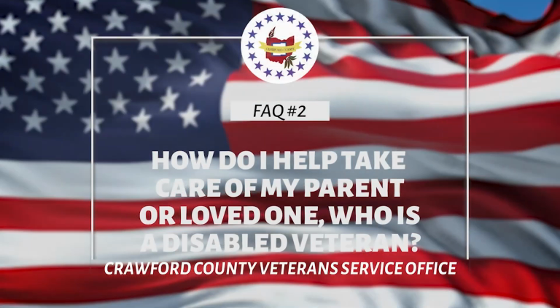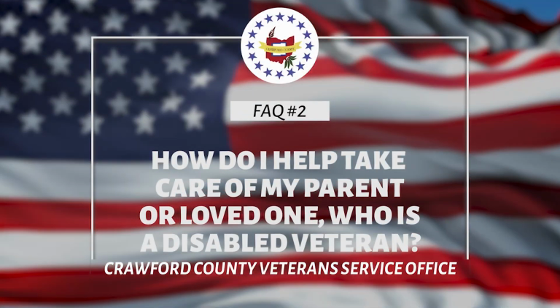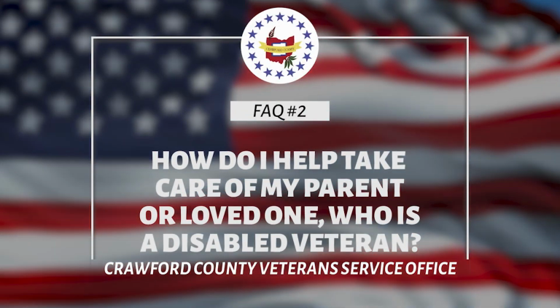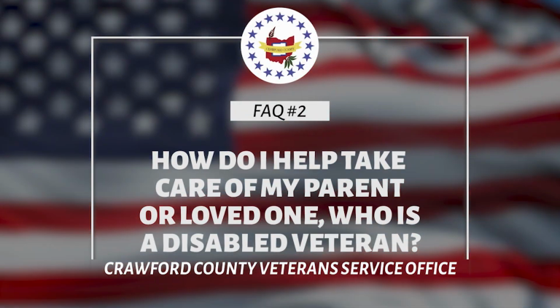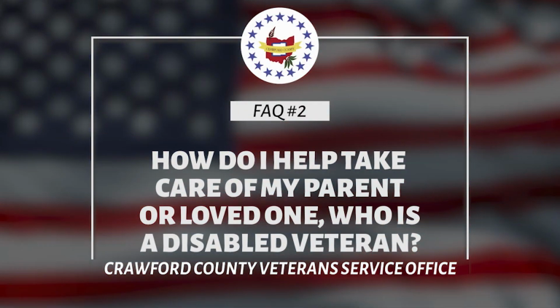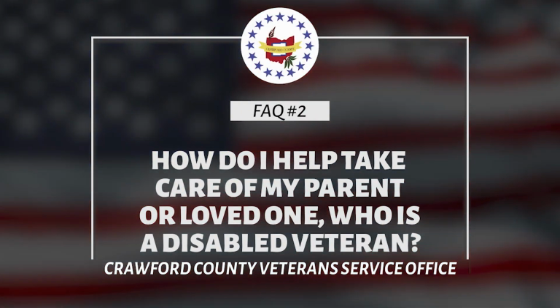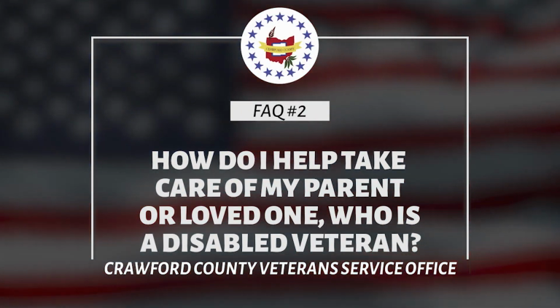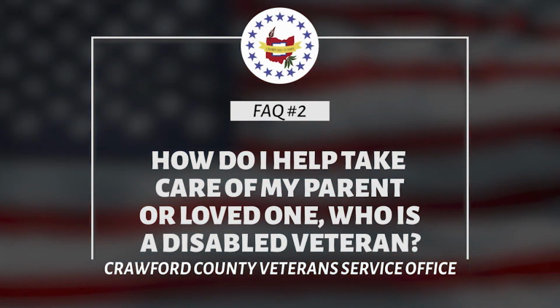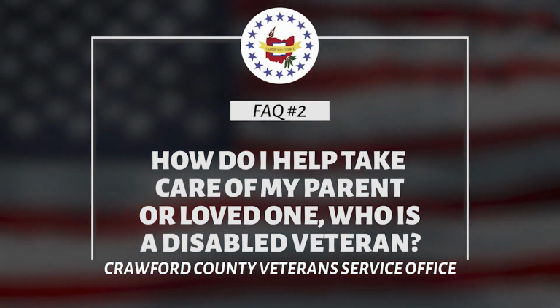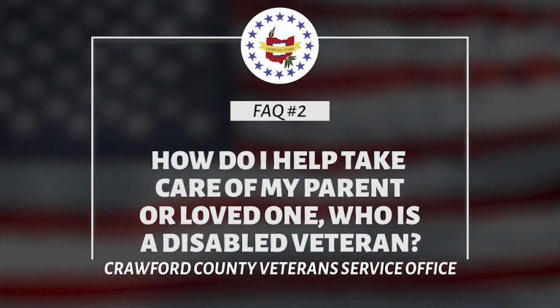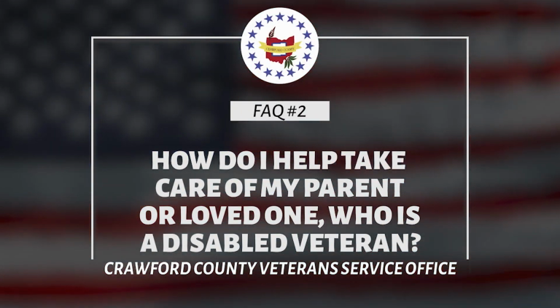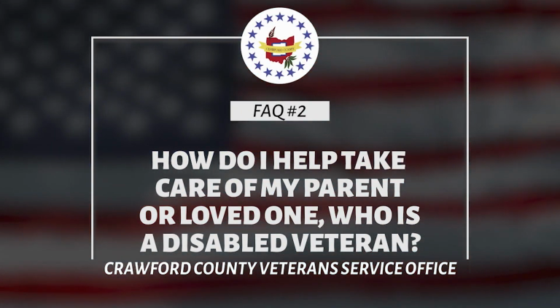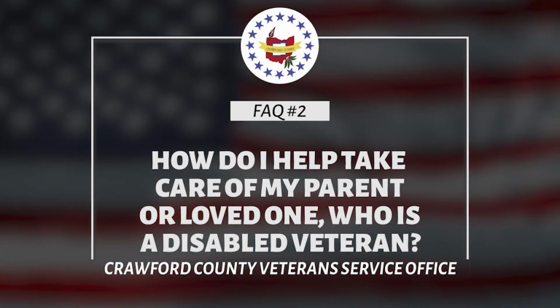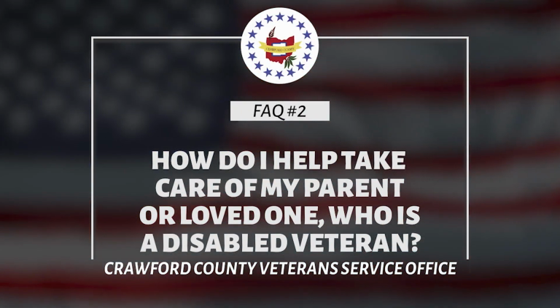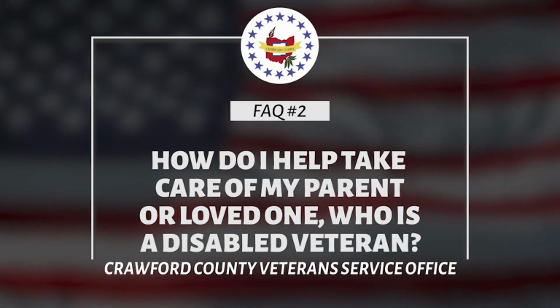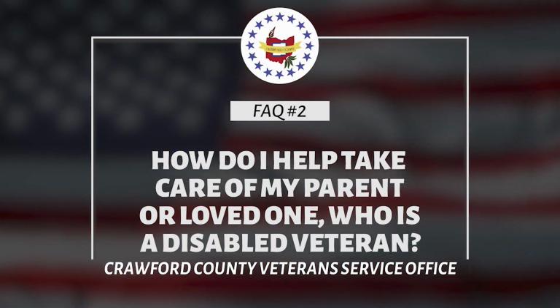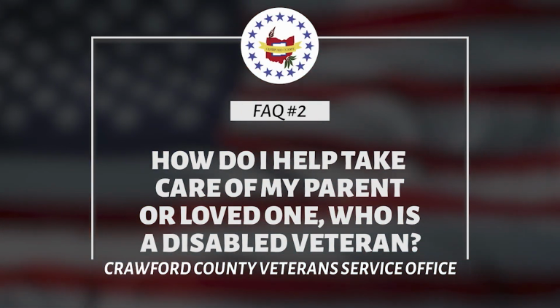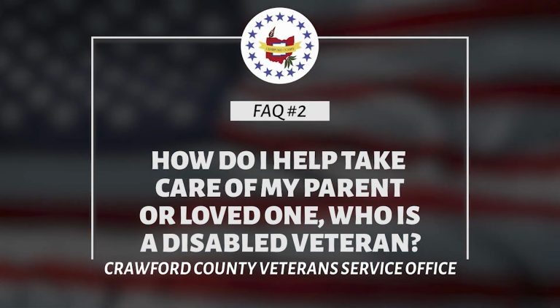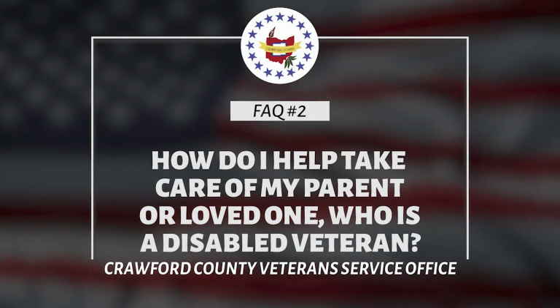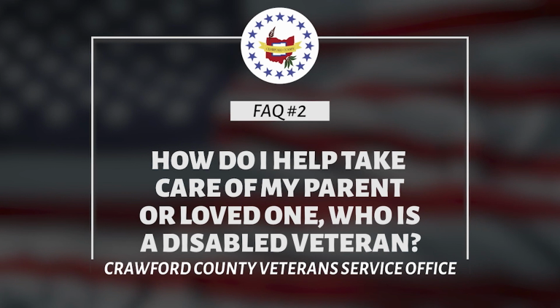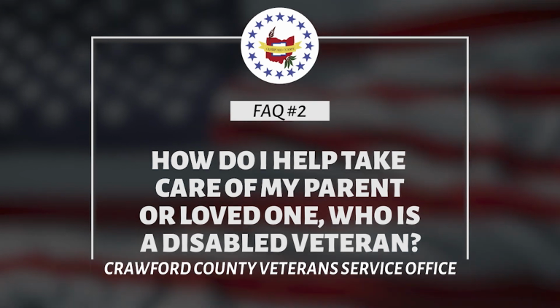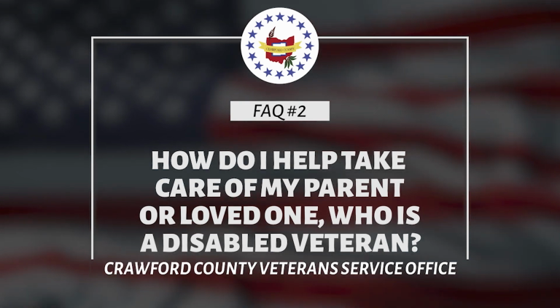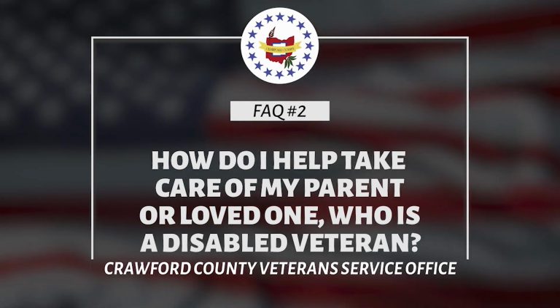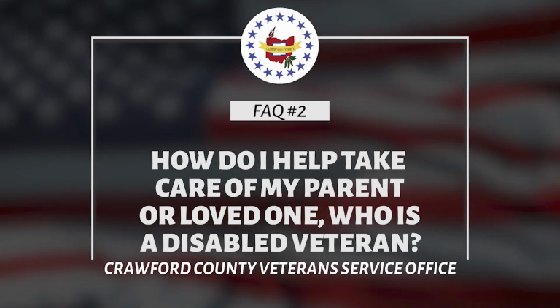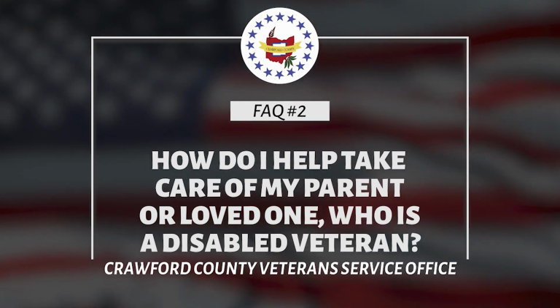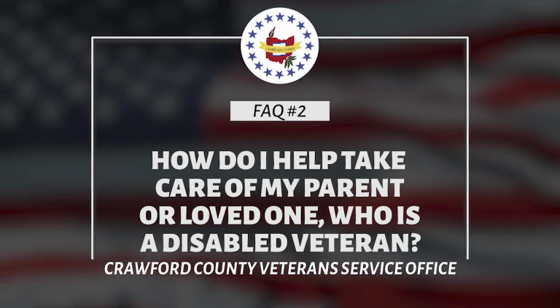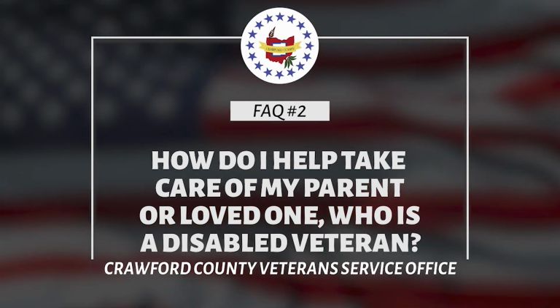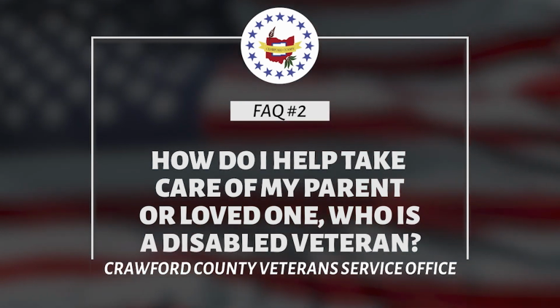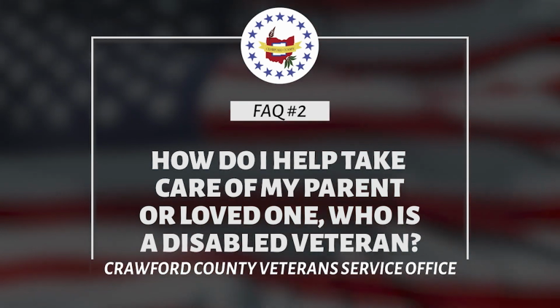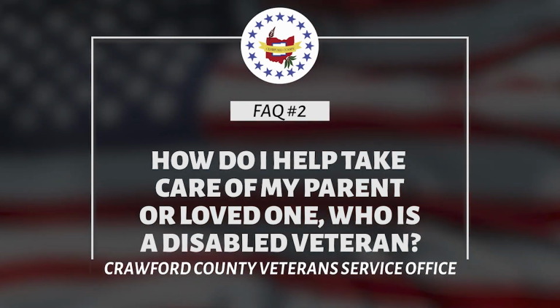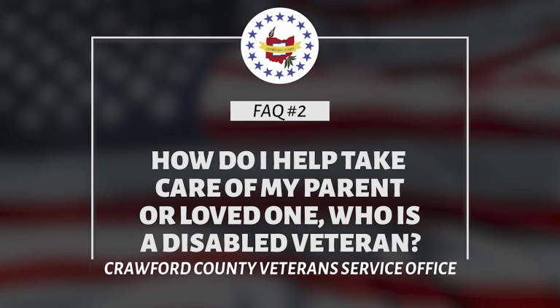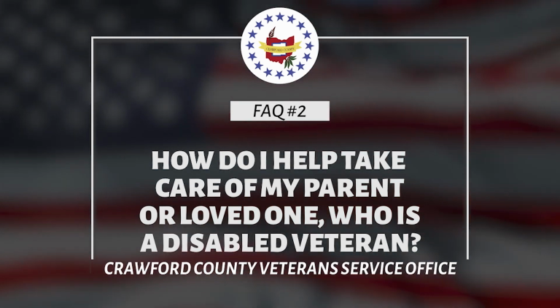Number two: how do I help take care of parents or loved ones if they are a disabled veteran?